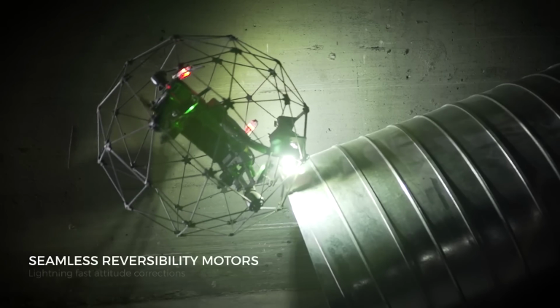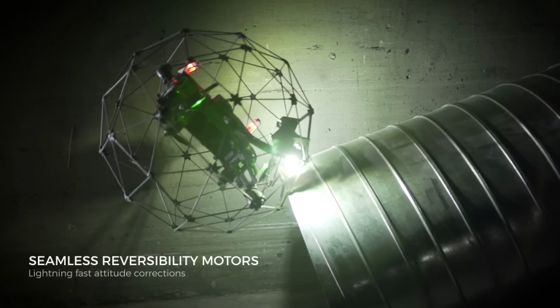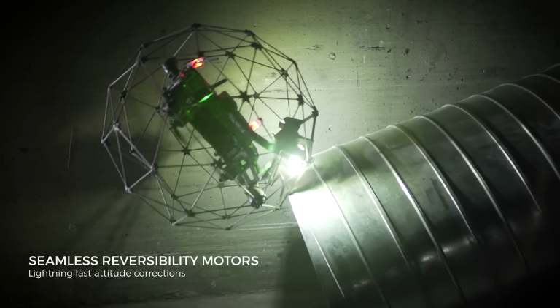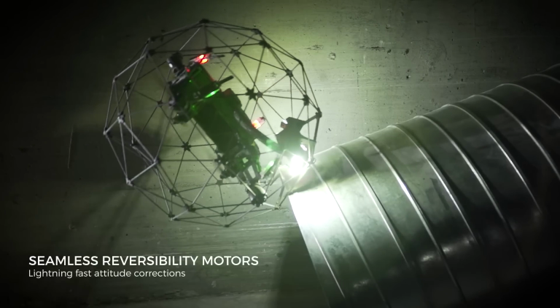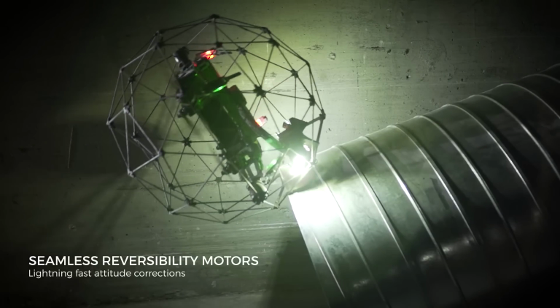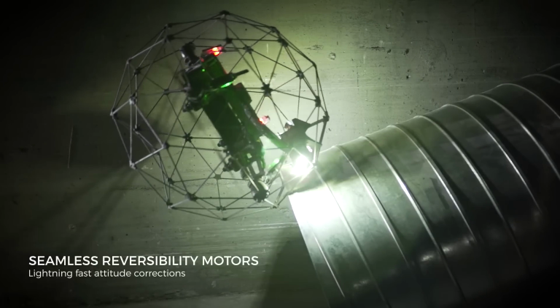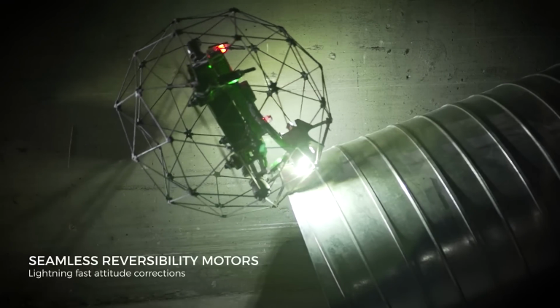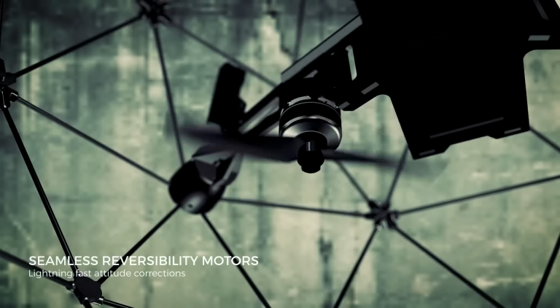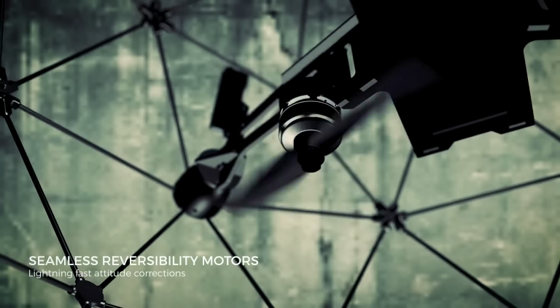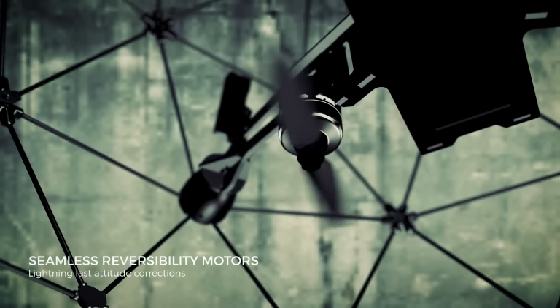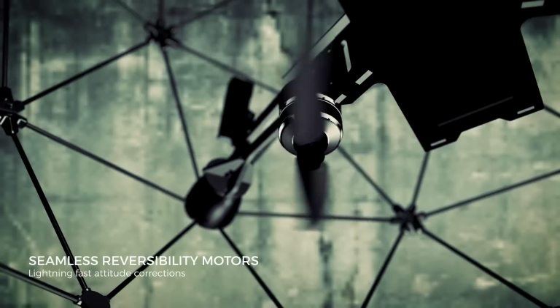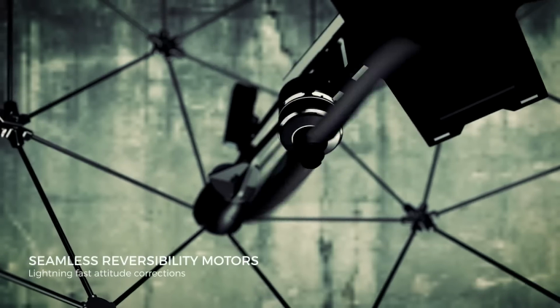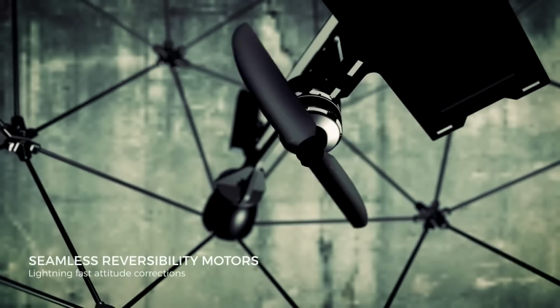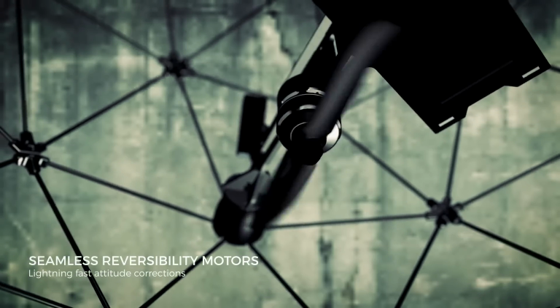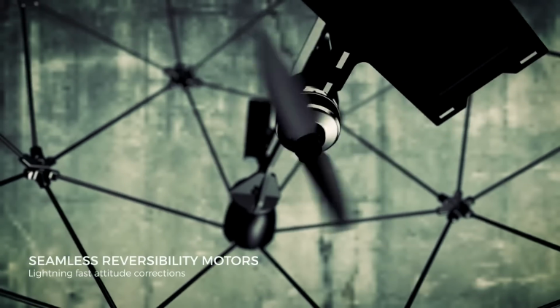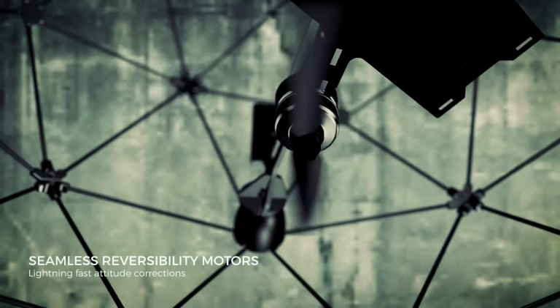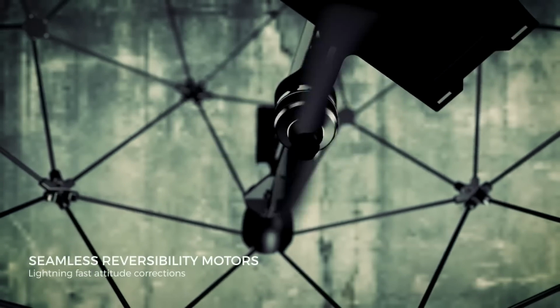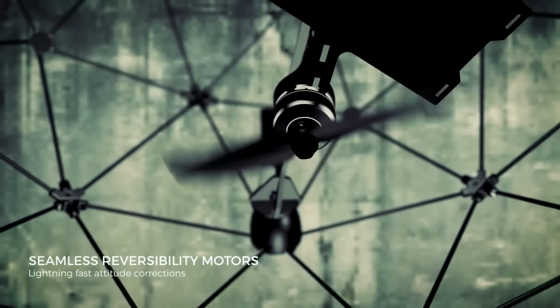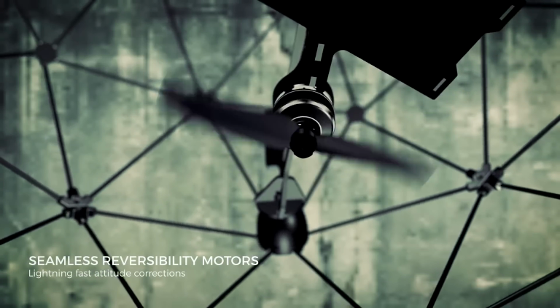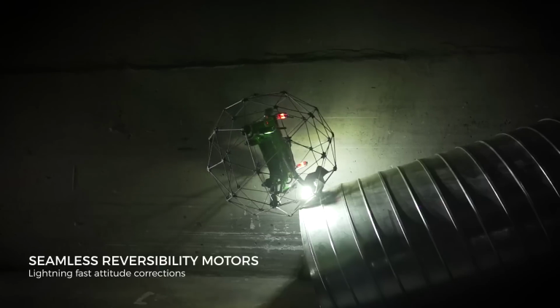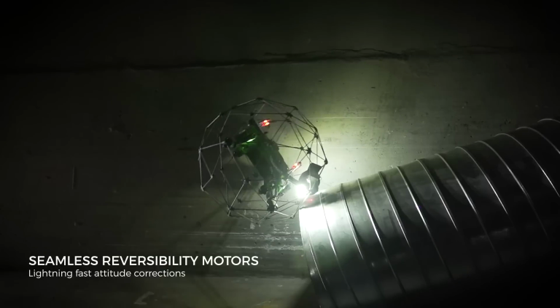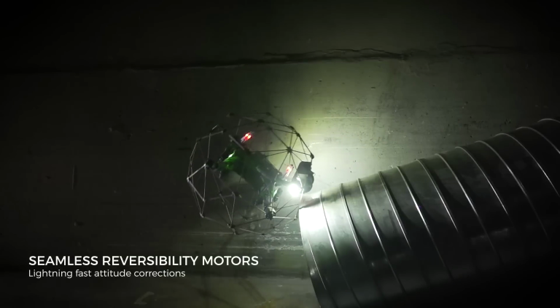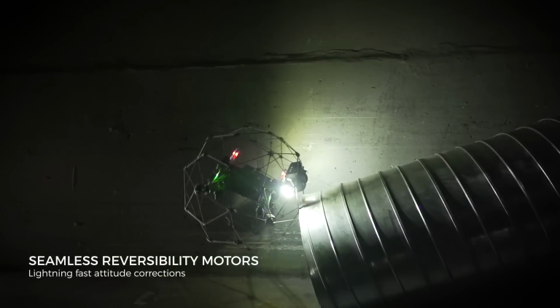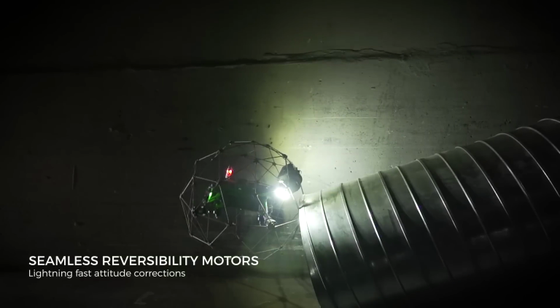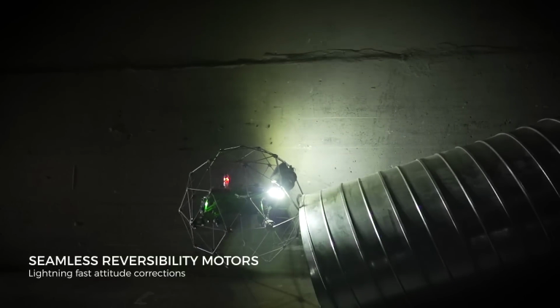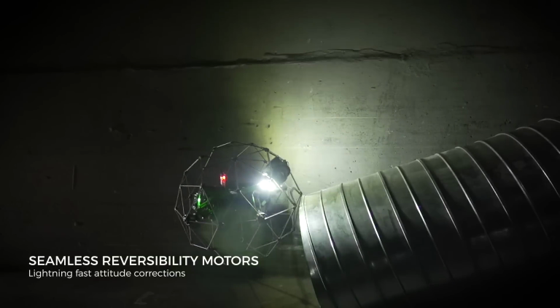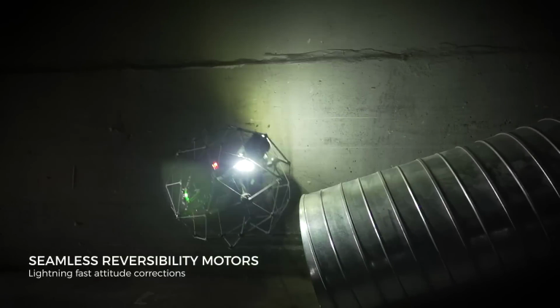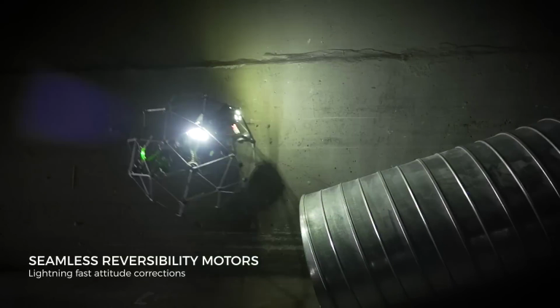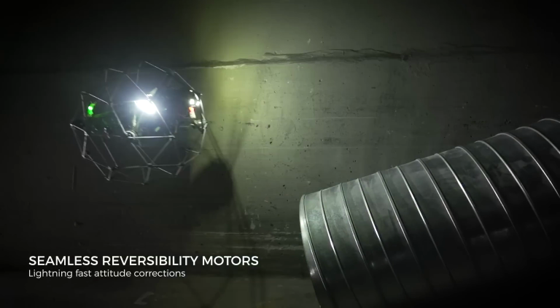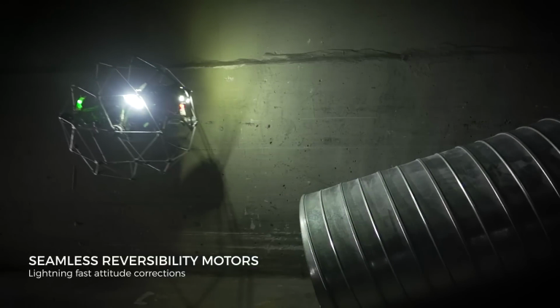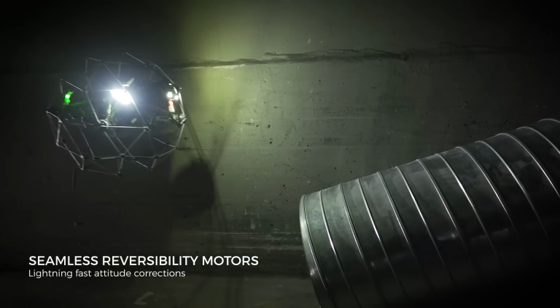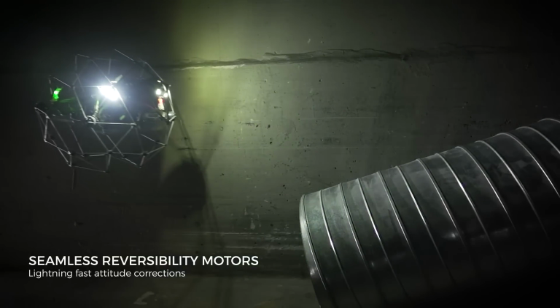Lightning-fast corrections on the propeller's speed and rotation direction keep Elios II stable at any time.